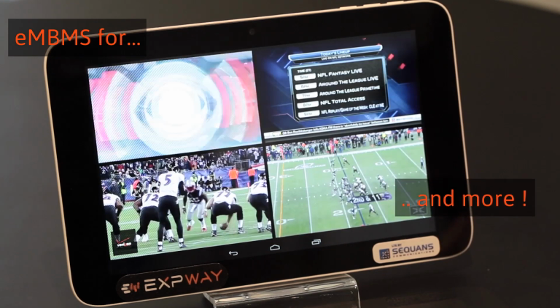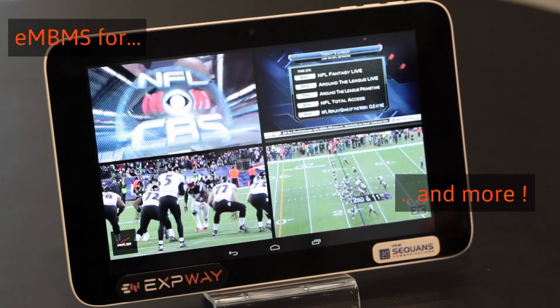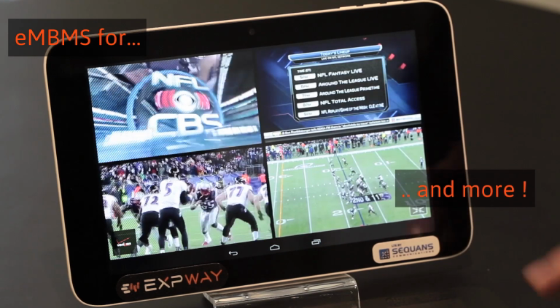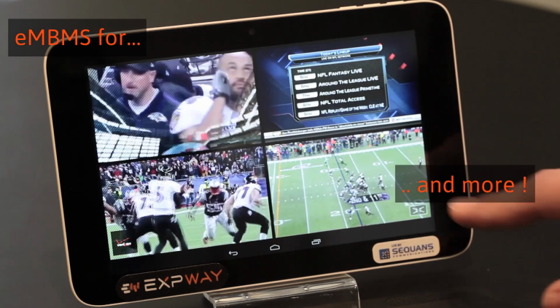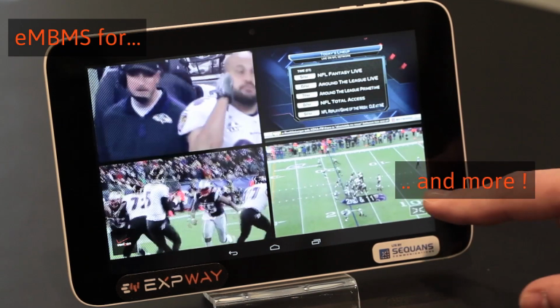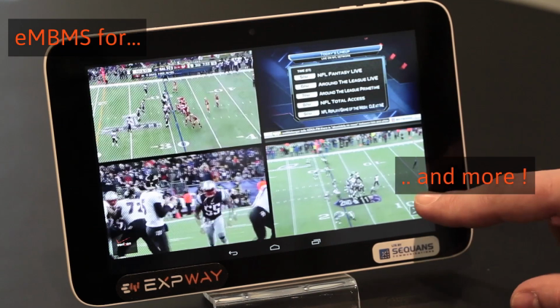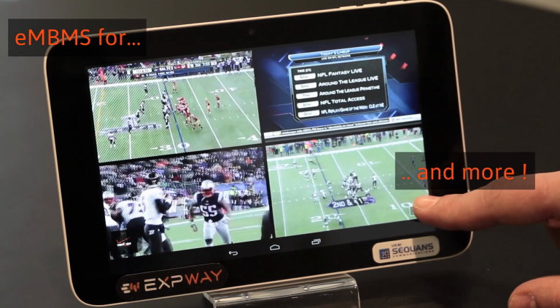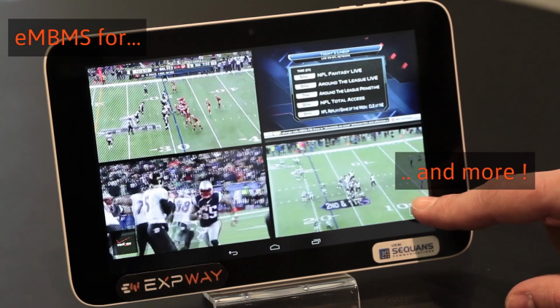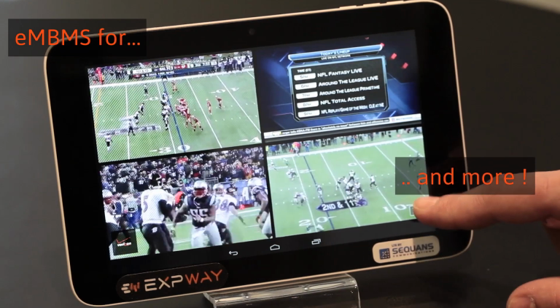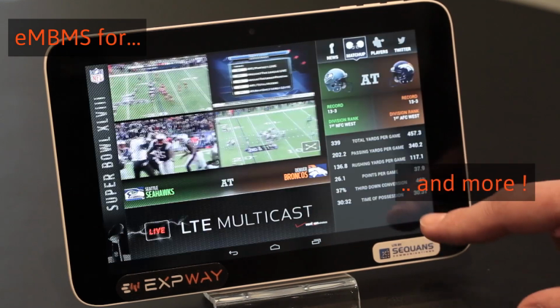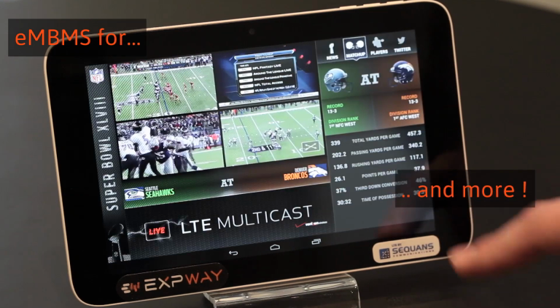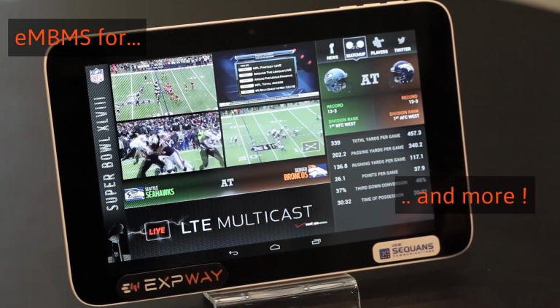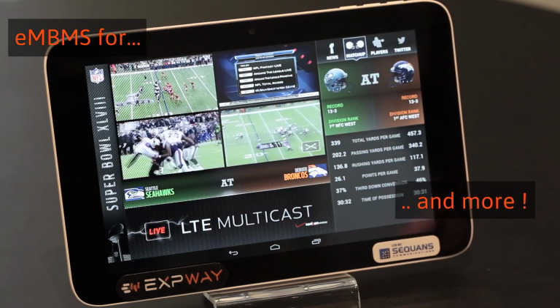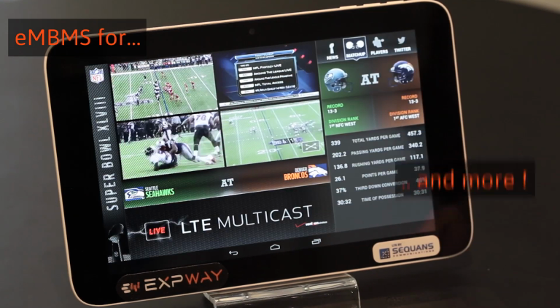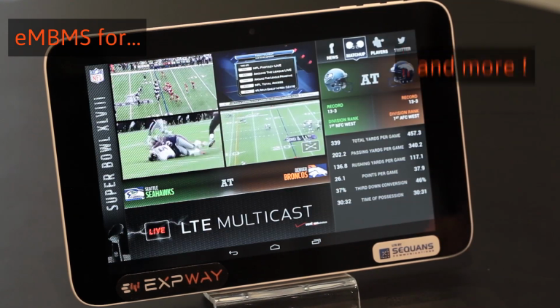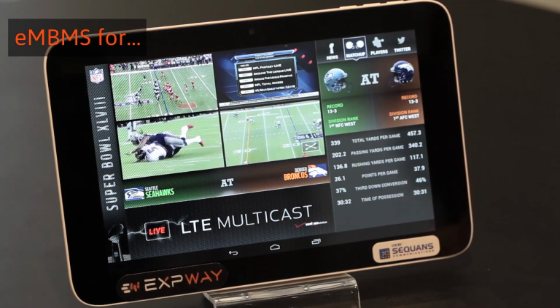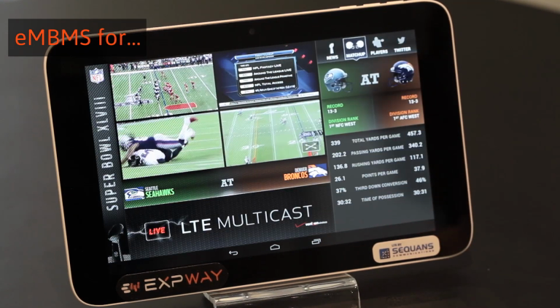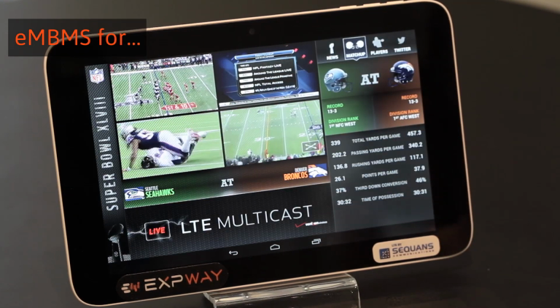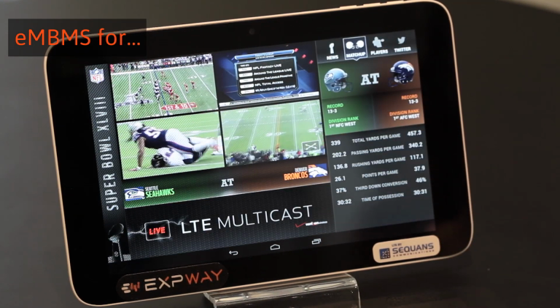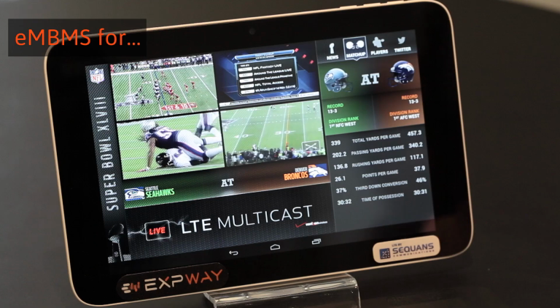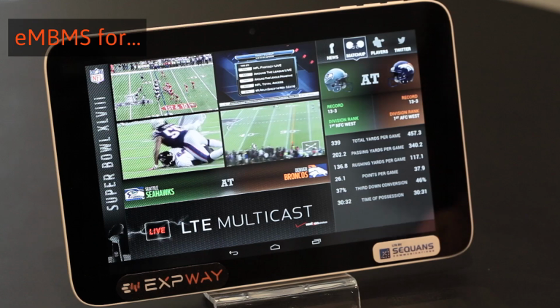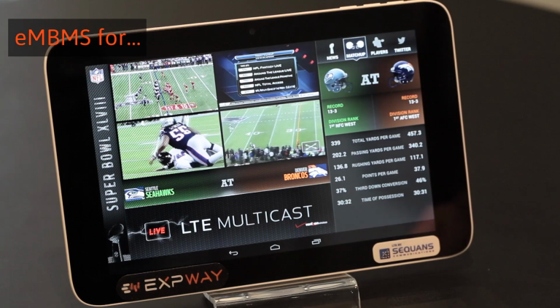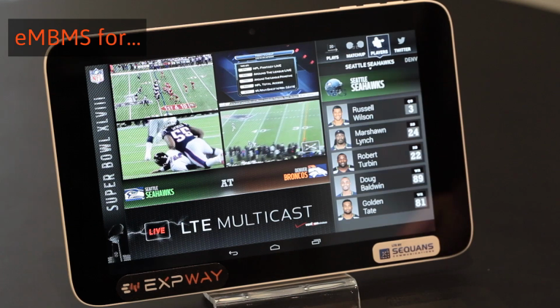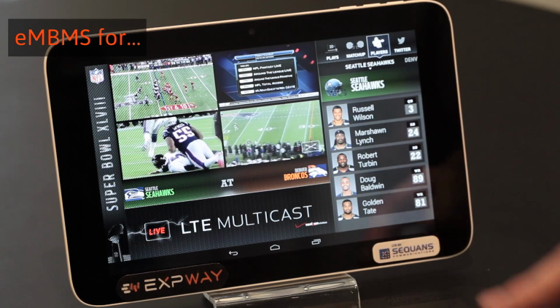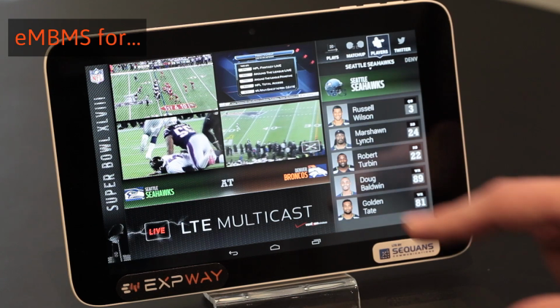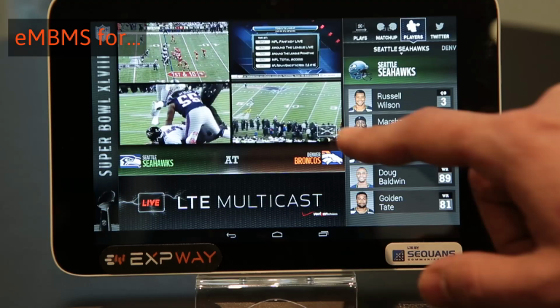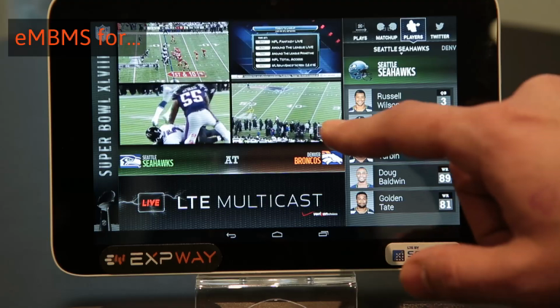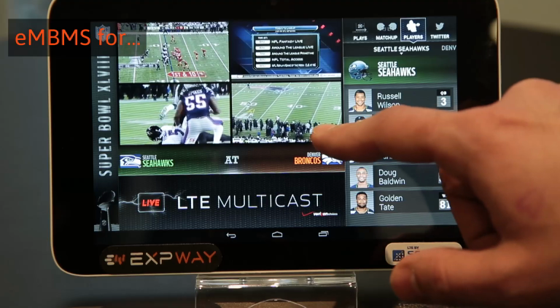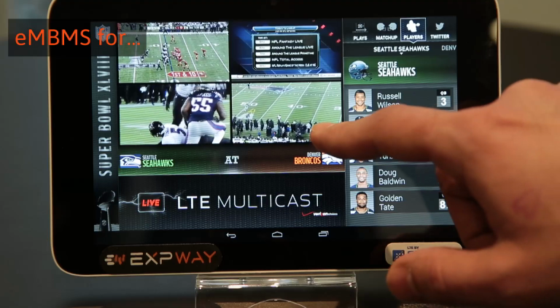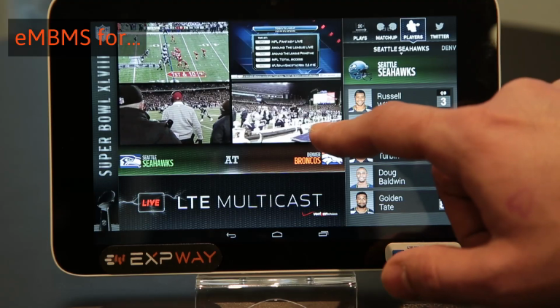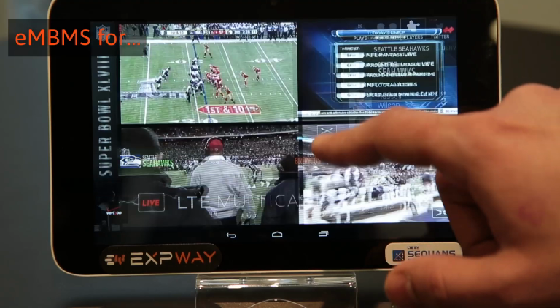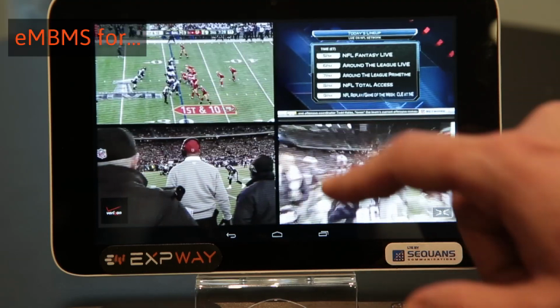Exway's middleware powered a 7-inch tablet with a Sequence modem inside at Verizon's Super Bowl demo.